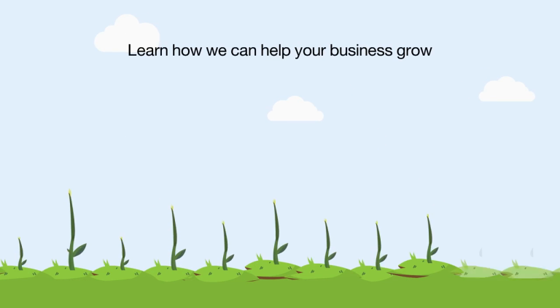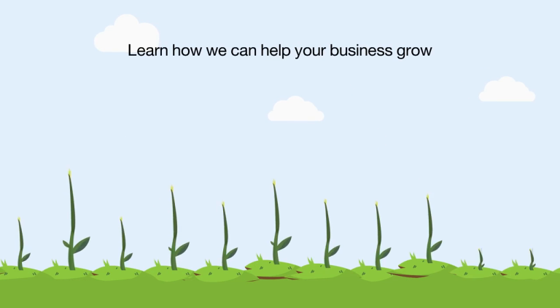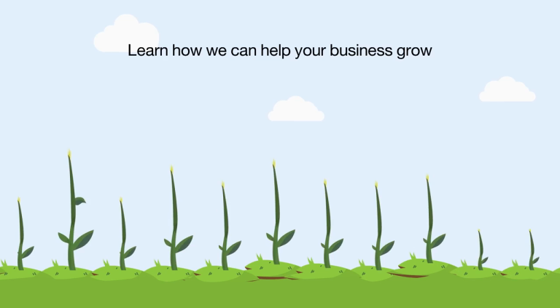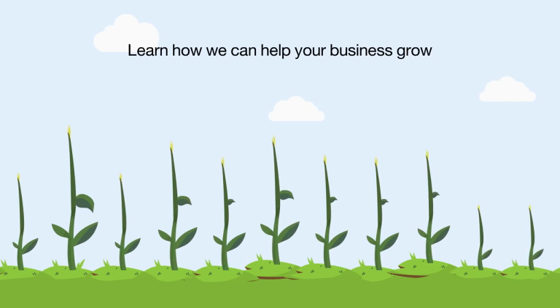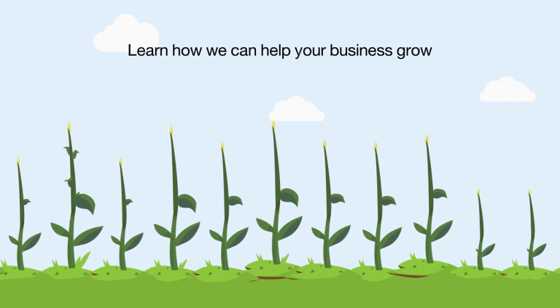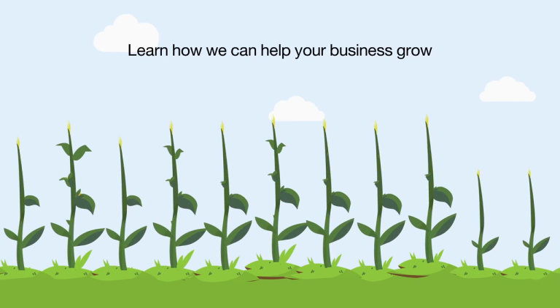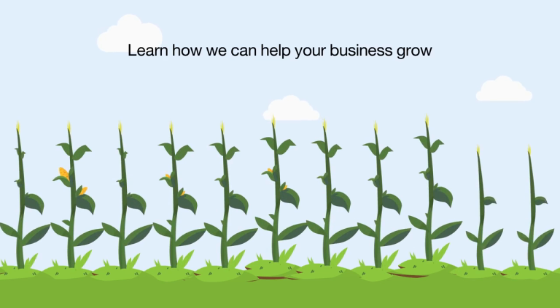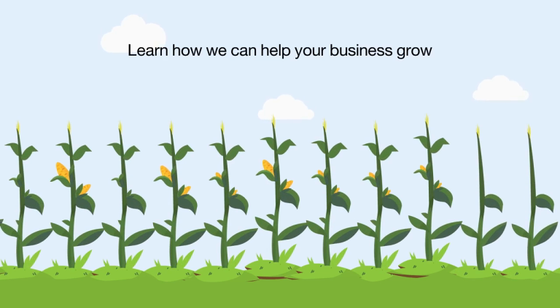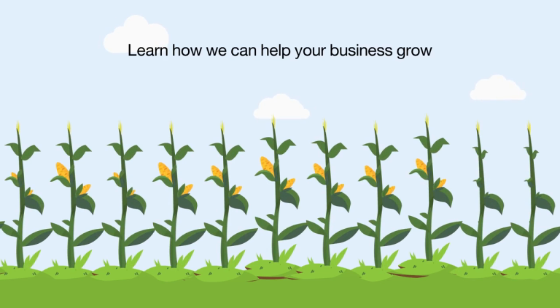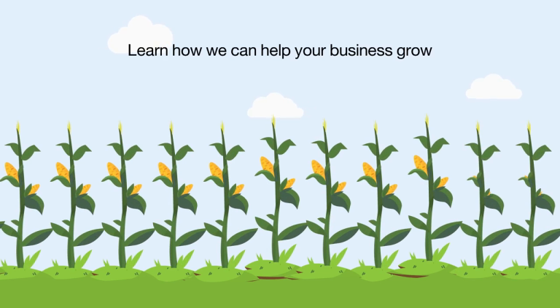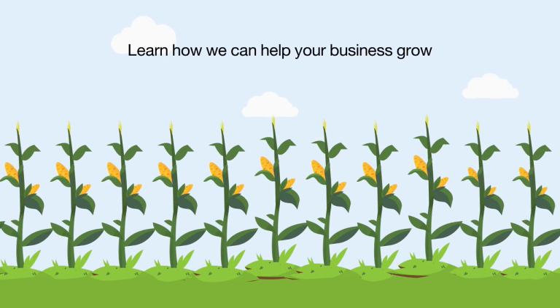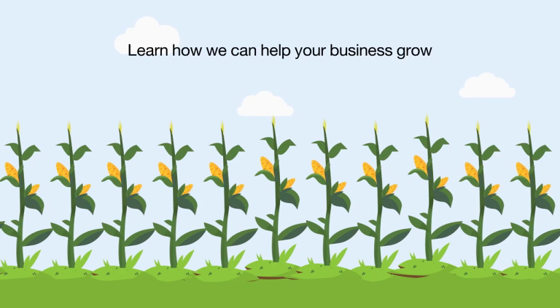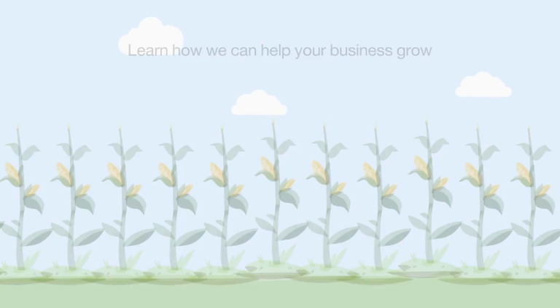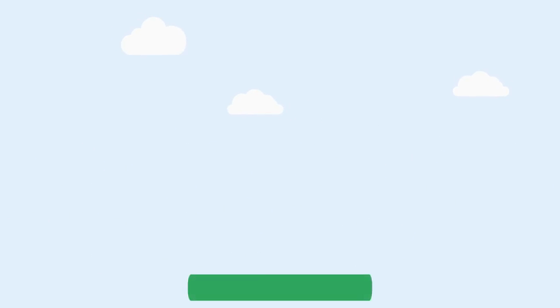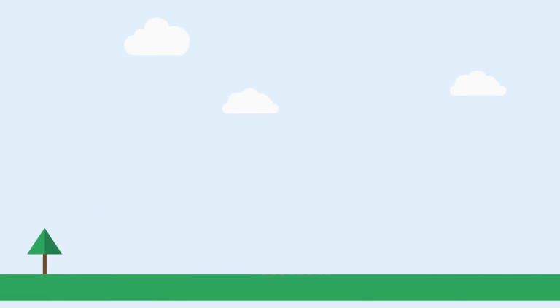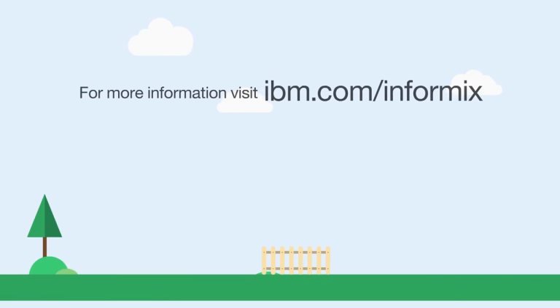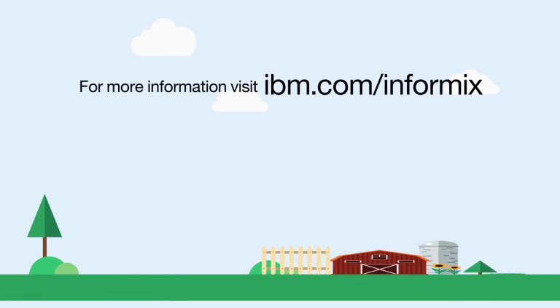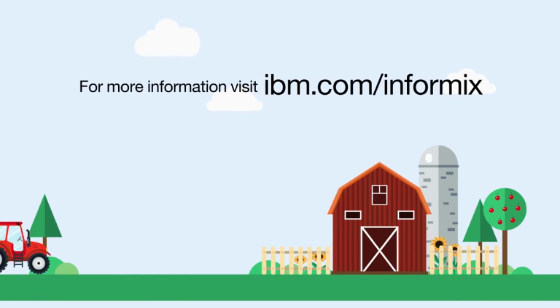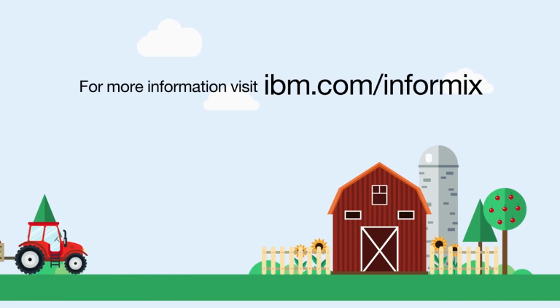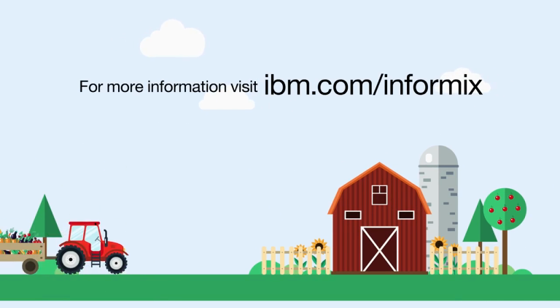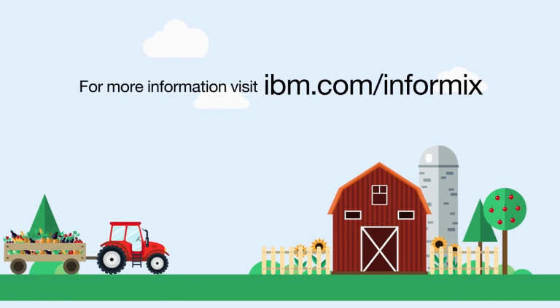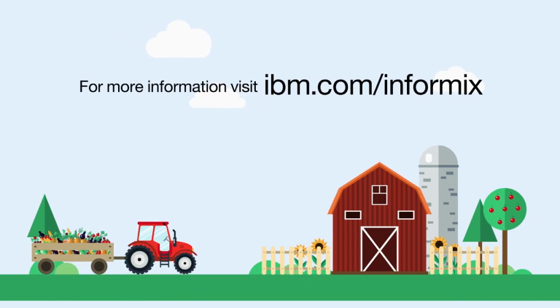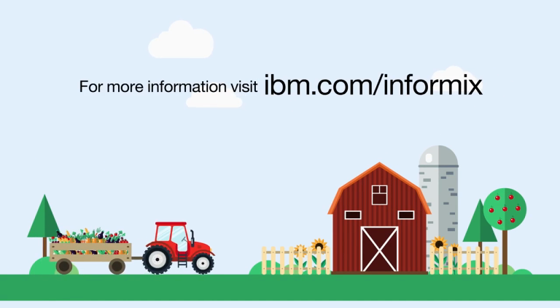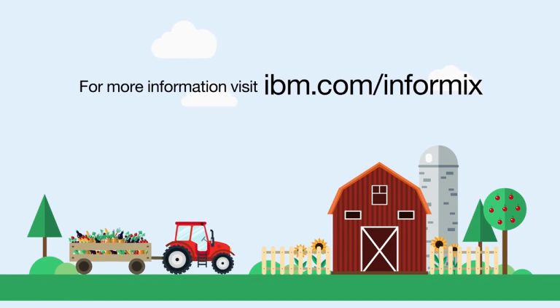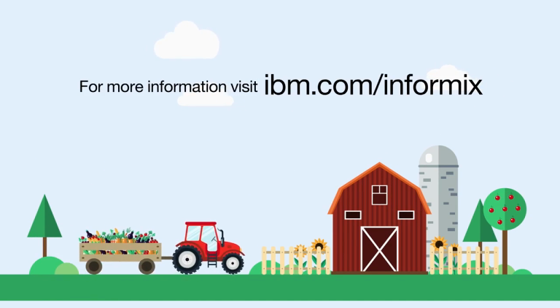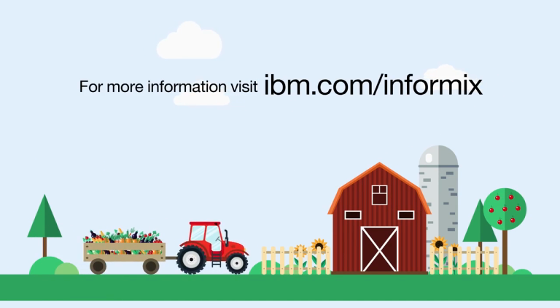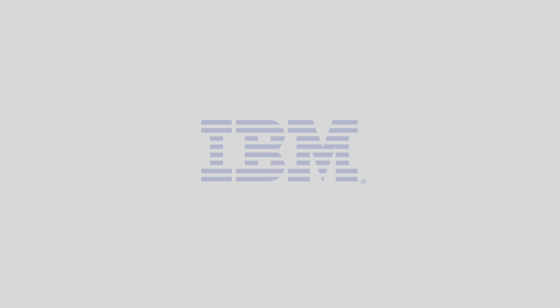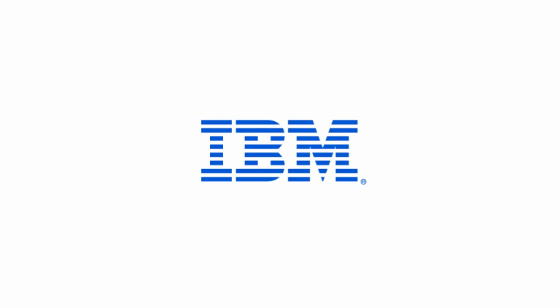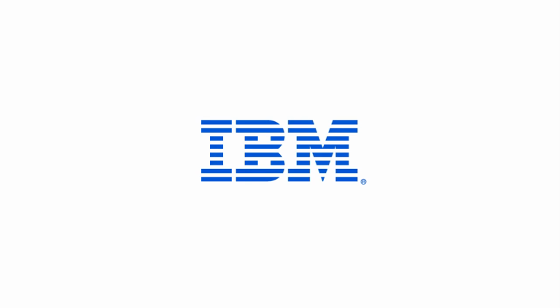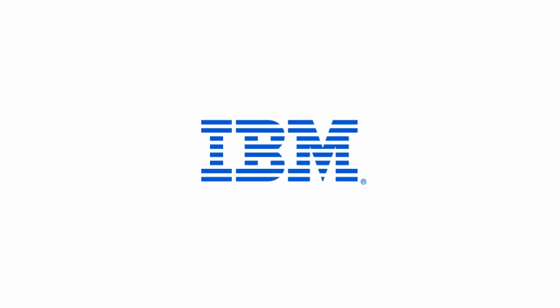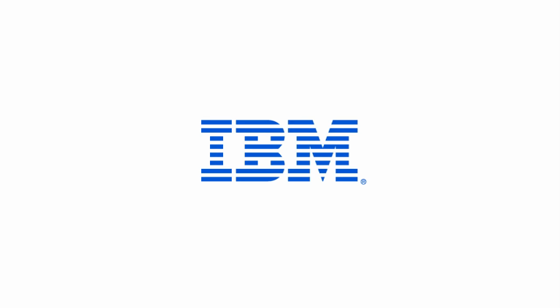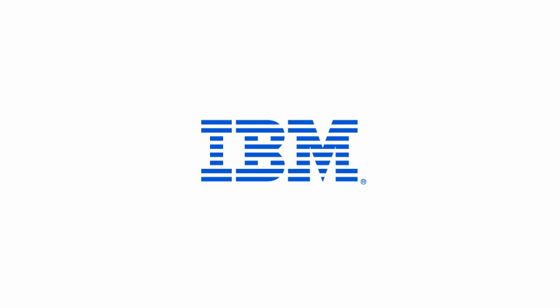Learn how you can help your business grow. For more information, visit ibm.com/informix.